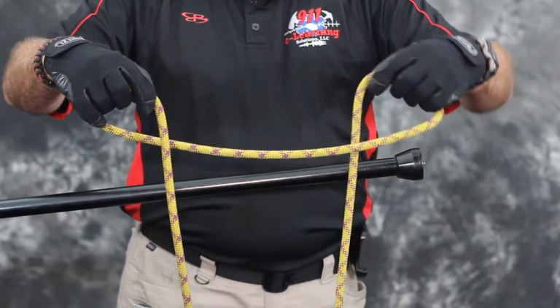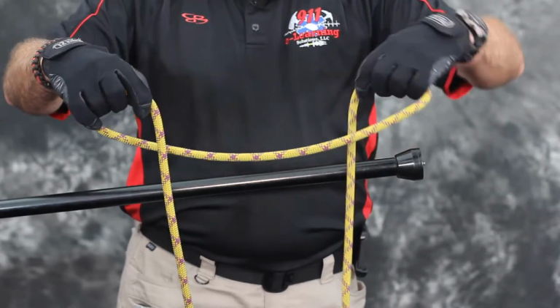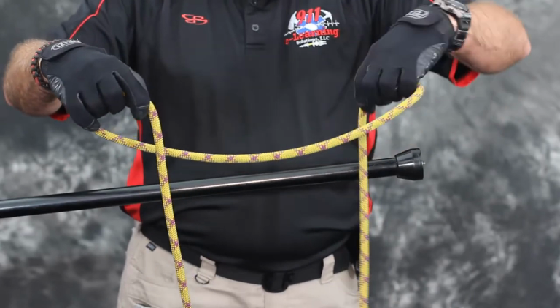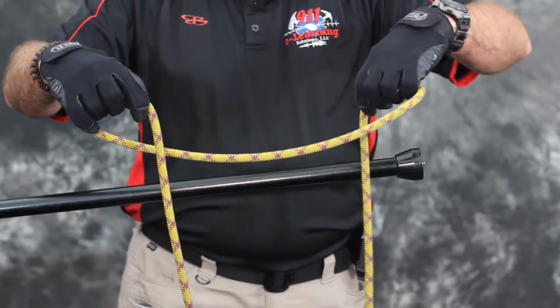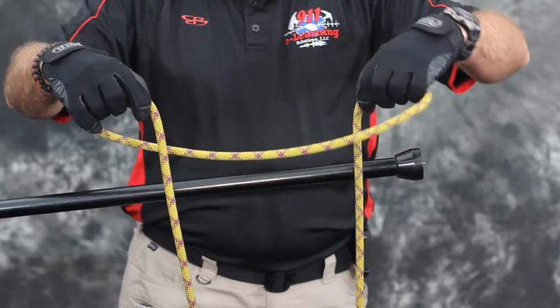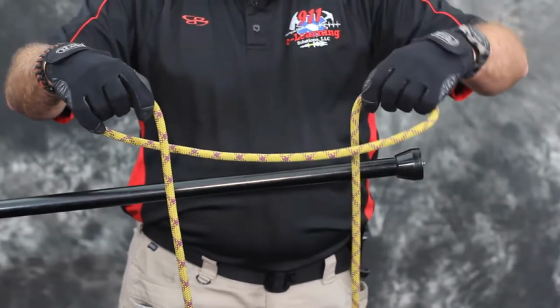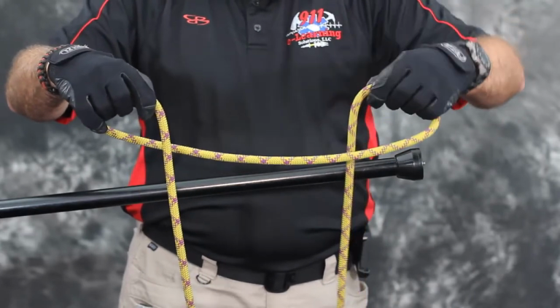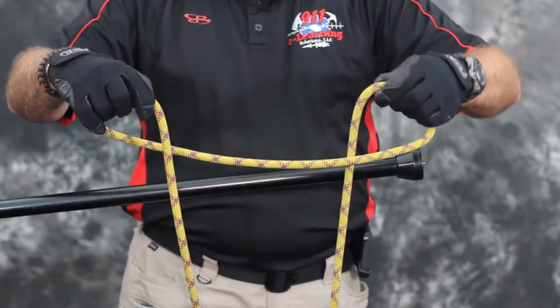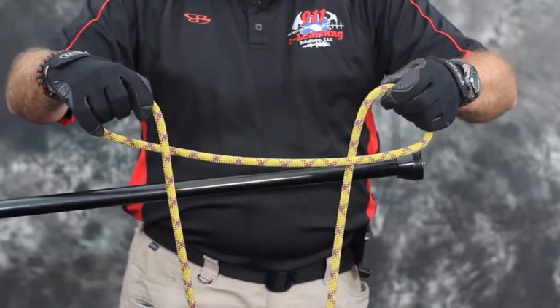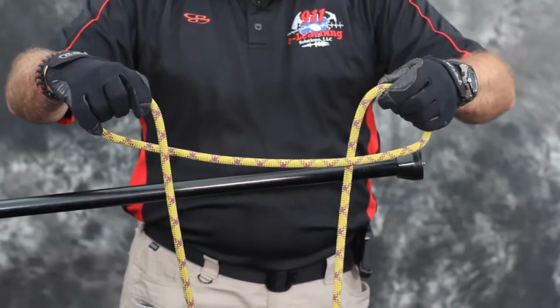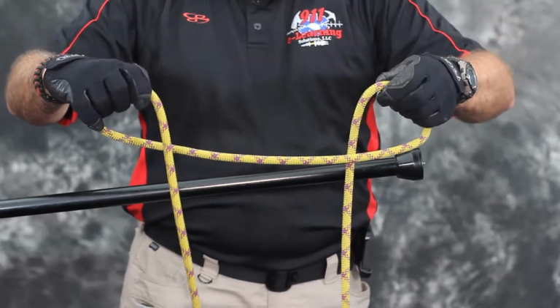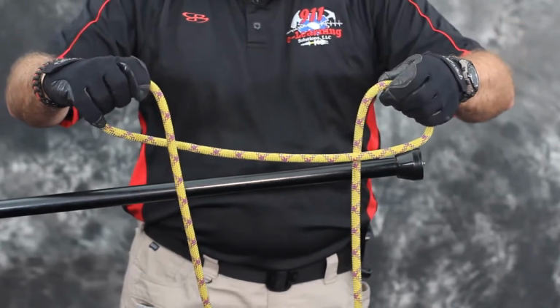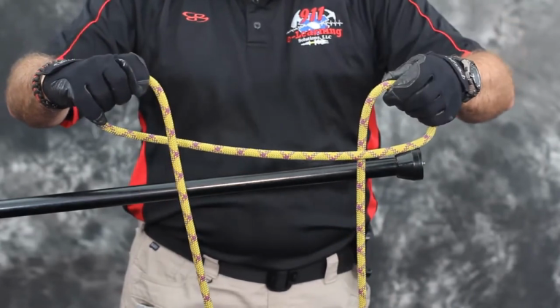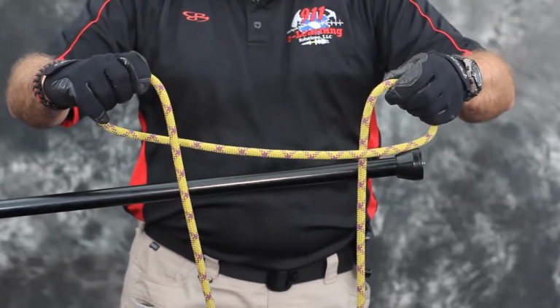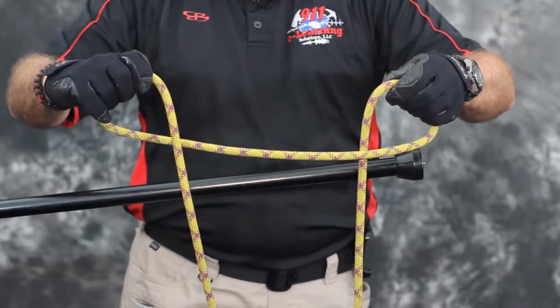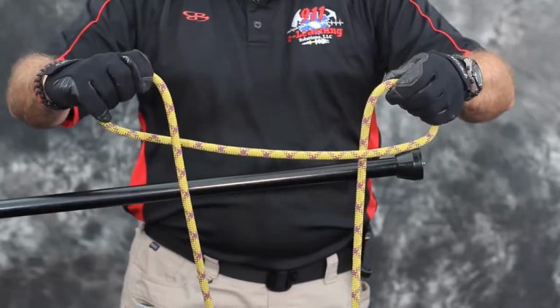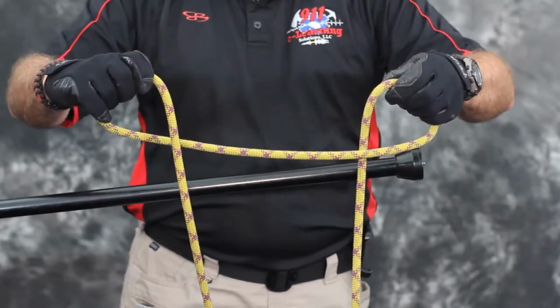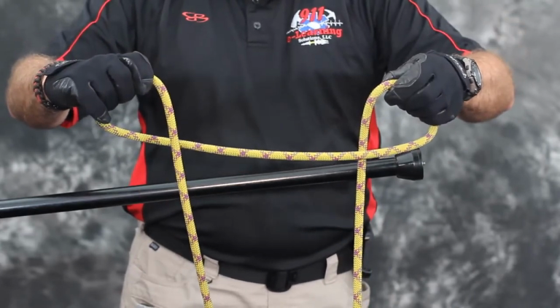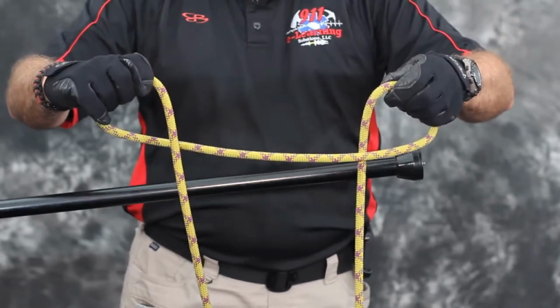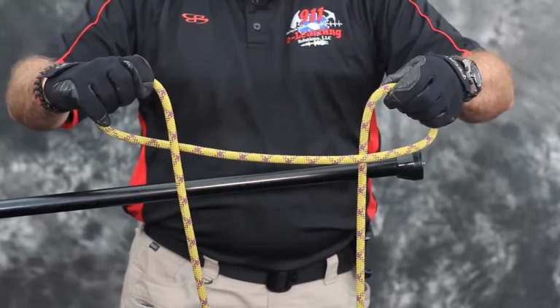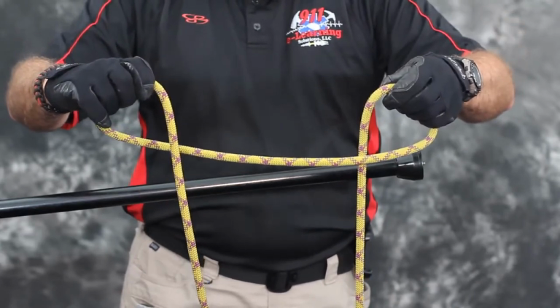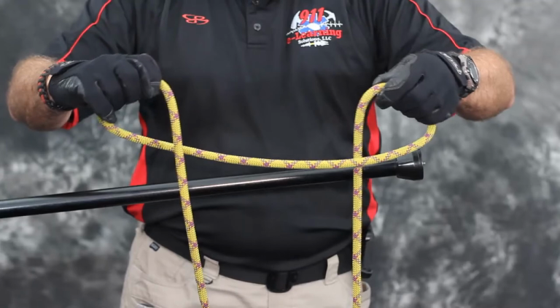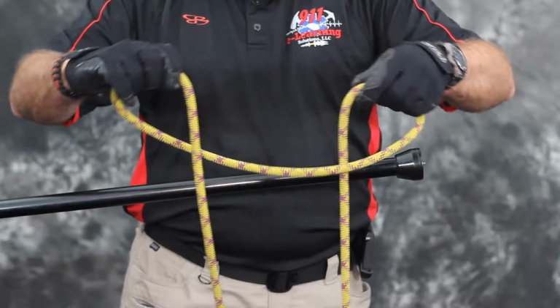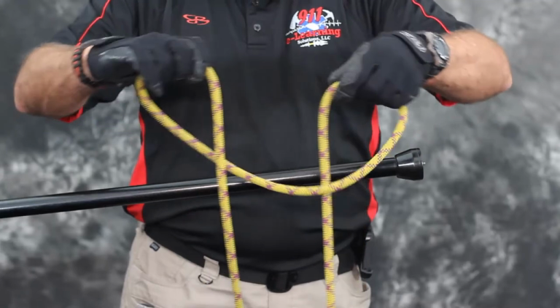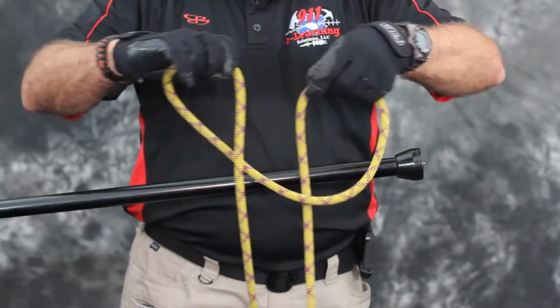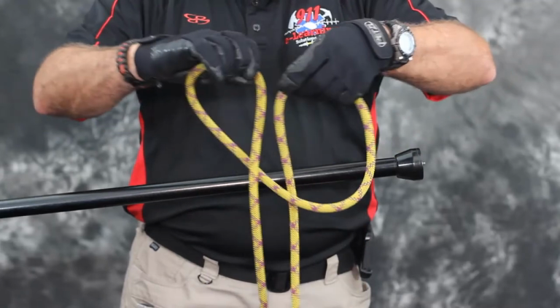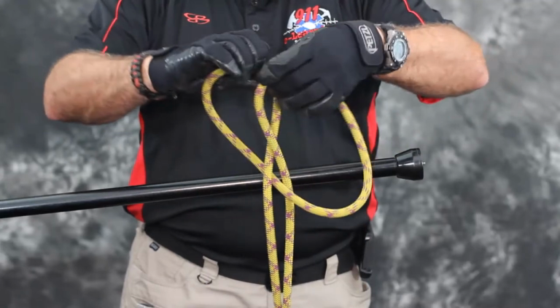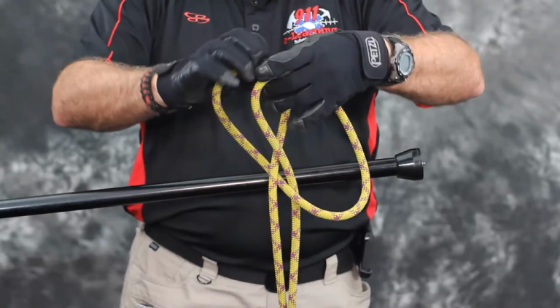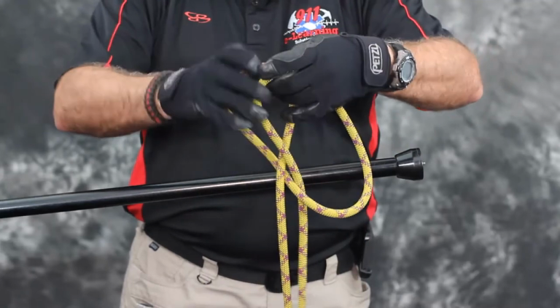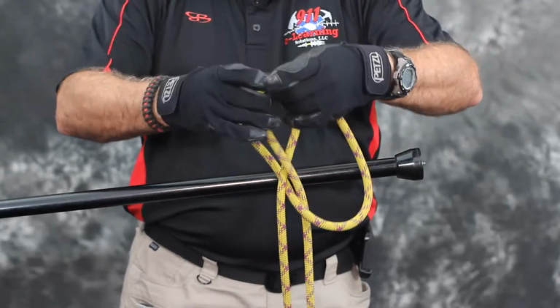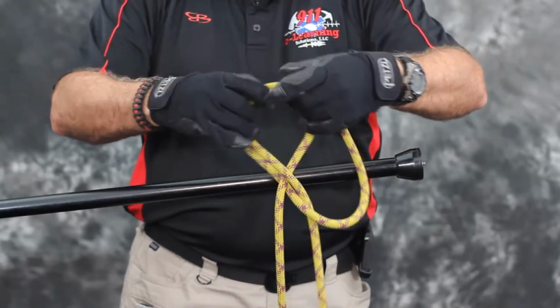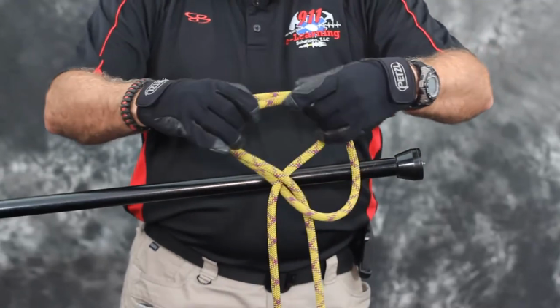Step 3. Slide the two loops together so that the tails hanging down from the loops touch.